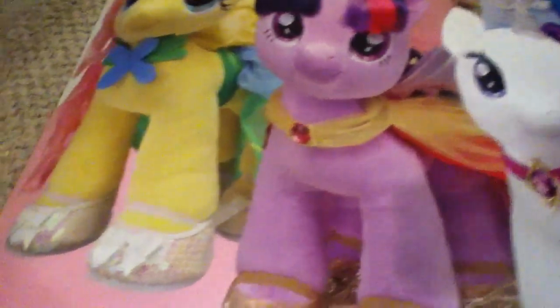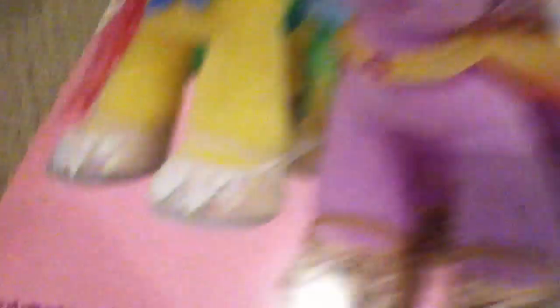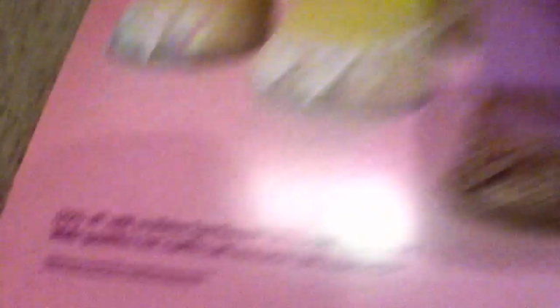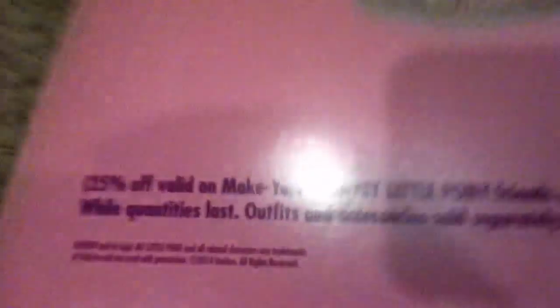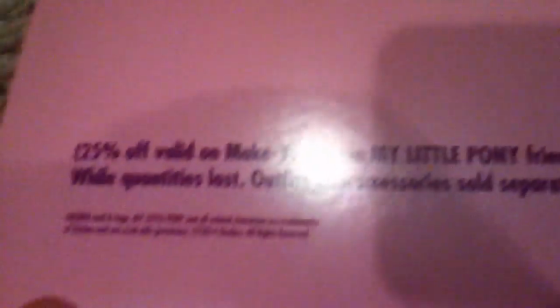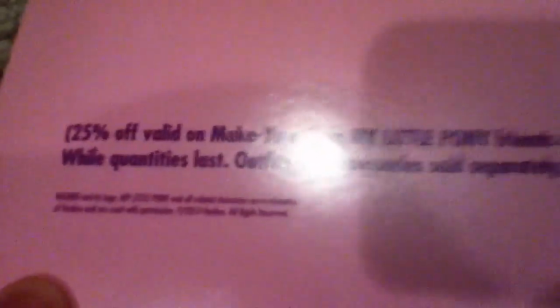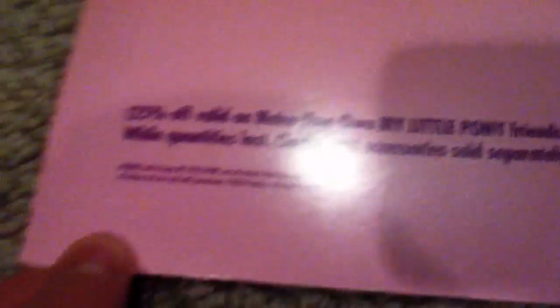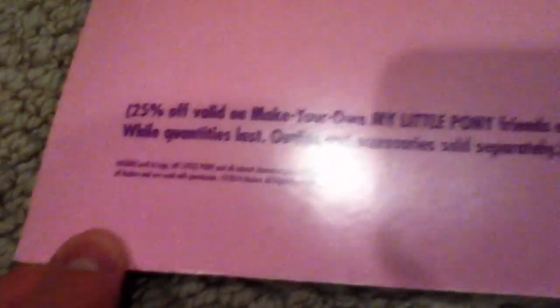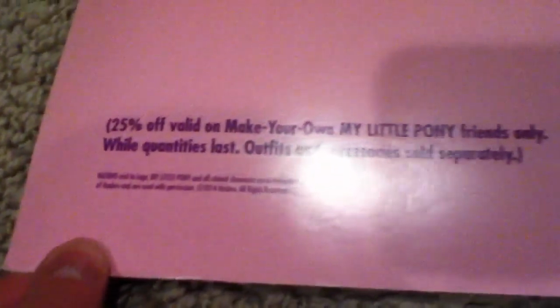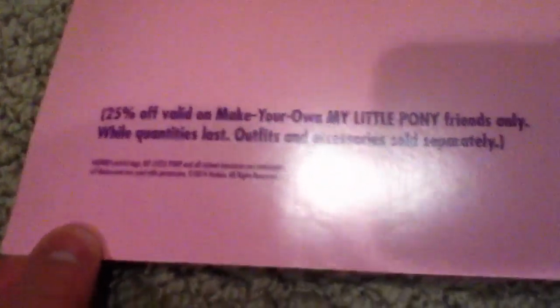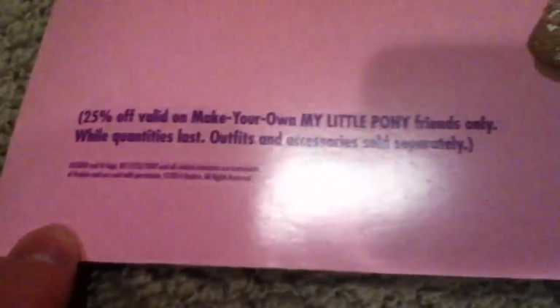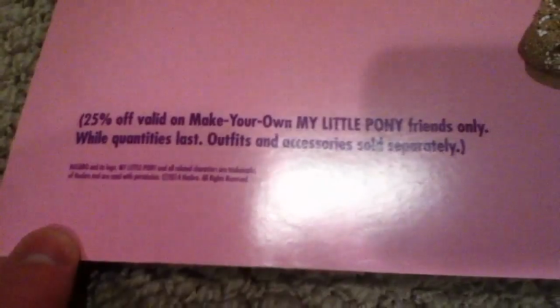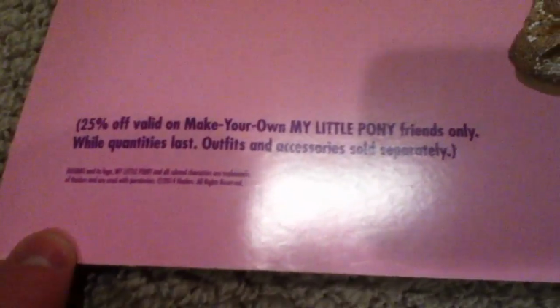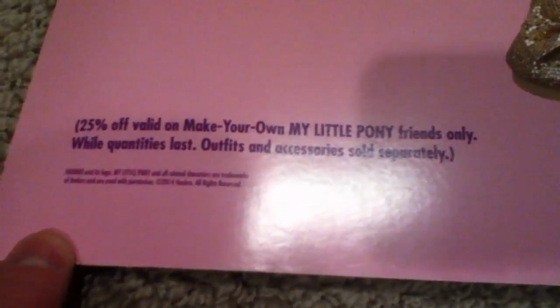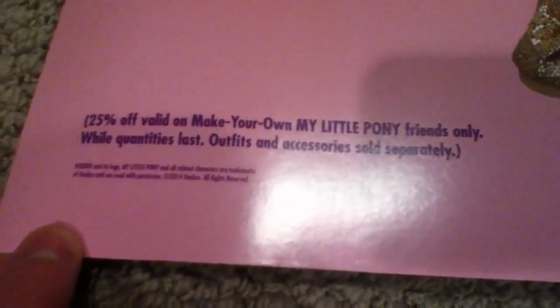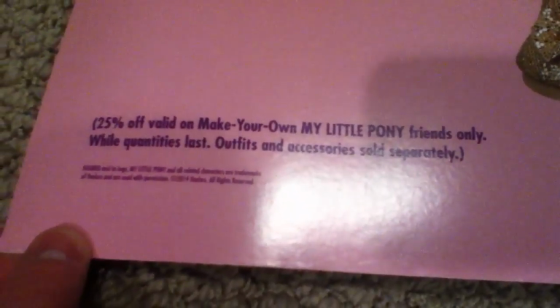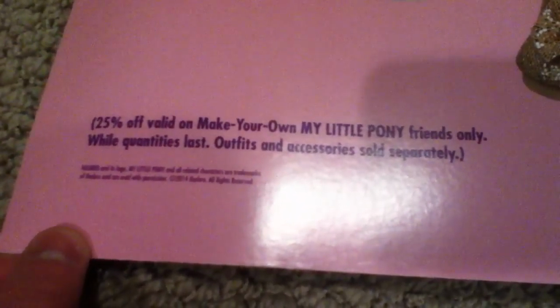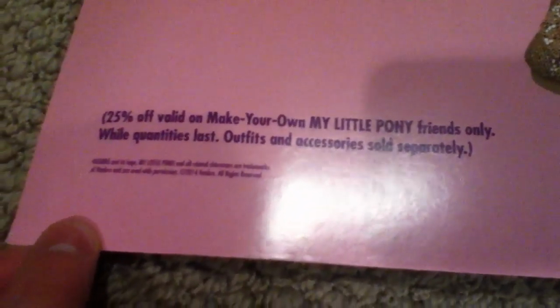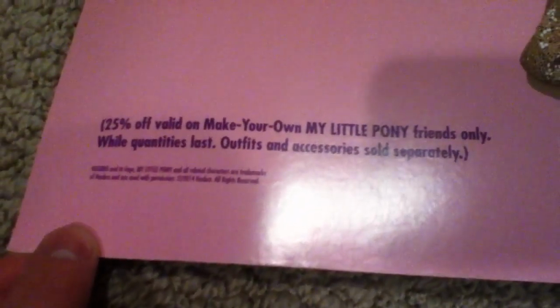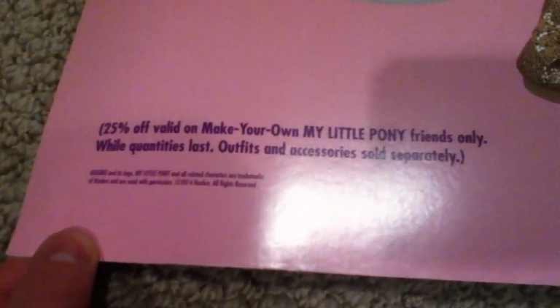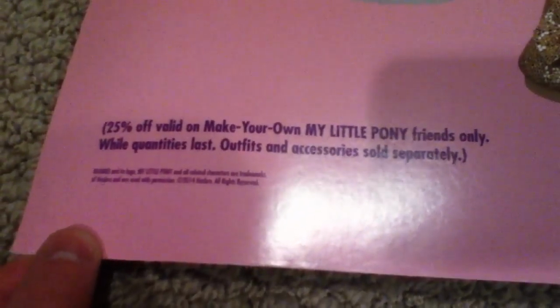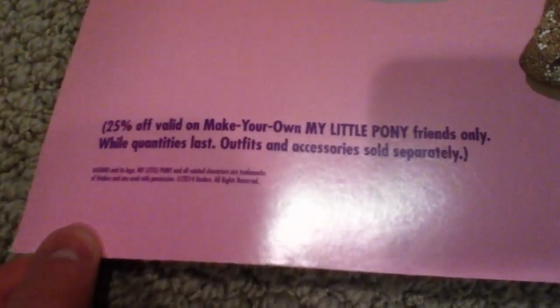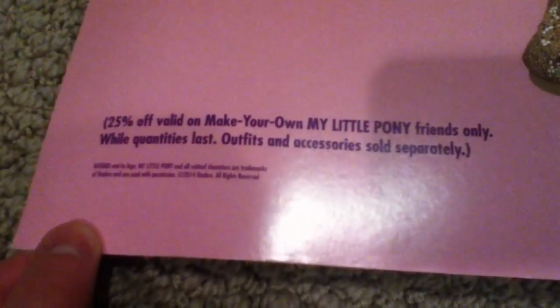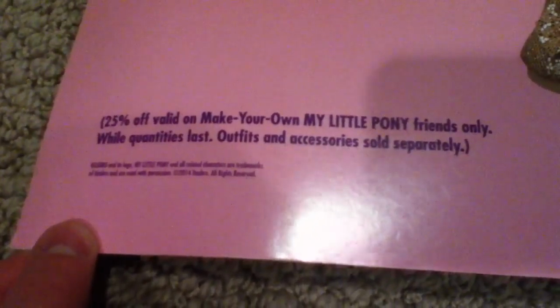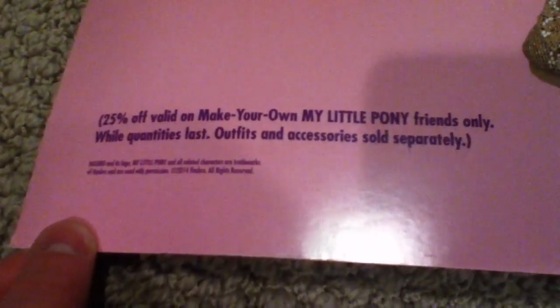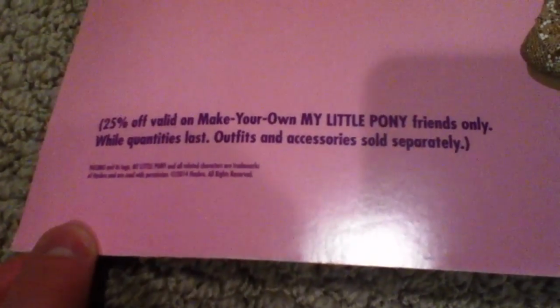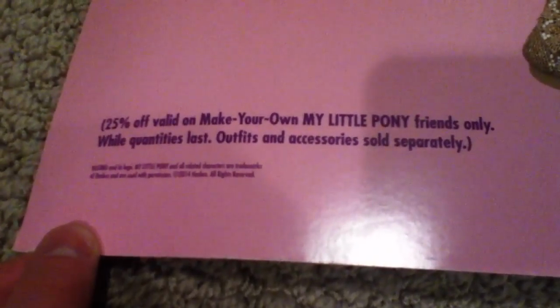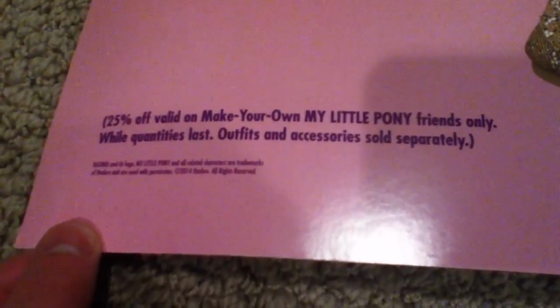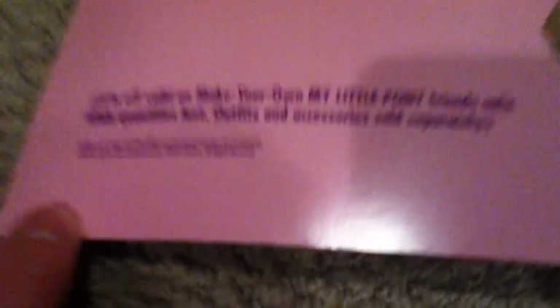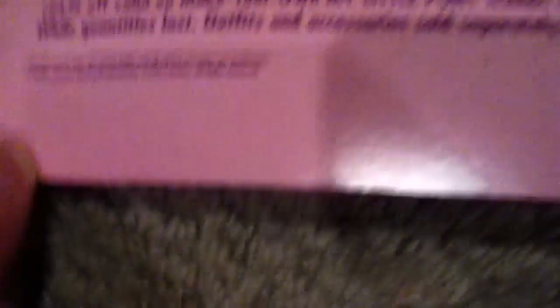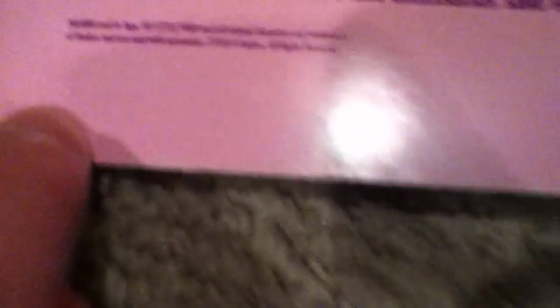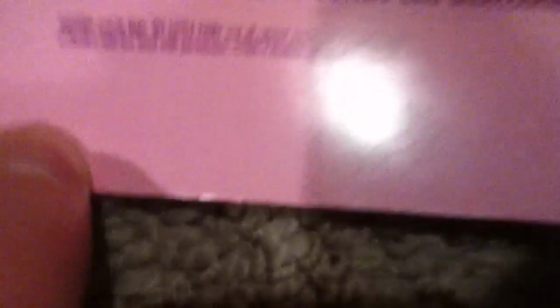You have 25% off — make your own My Little Pony friends only. Outfits and accessories sold separately.